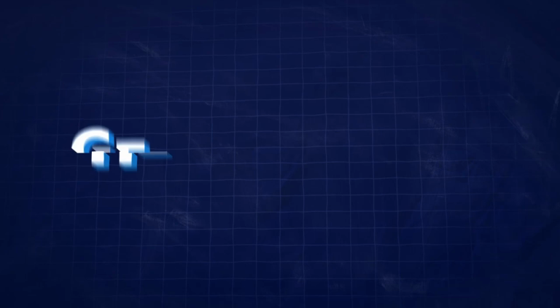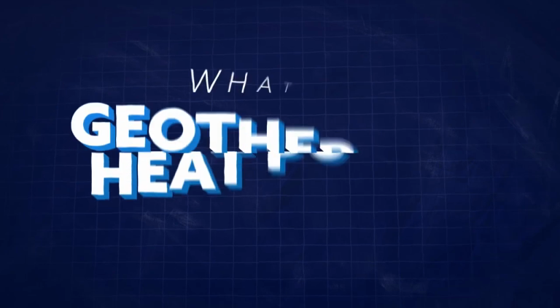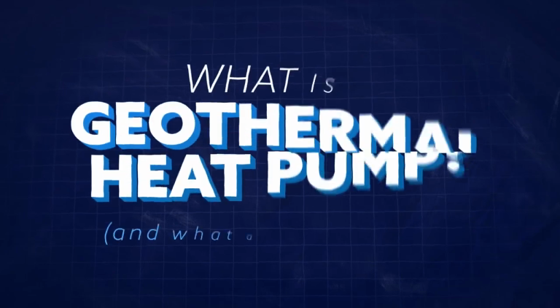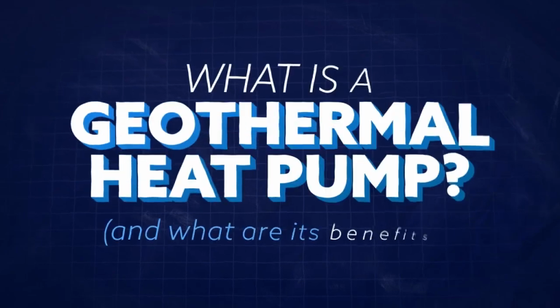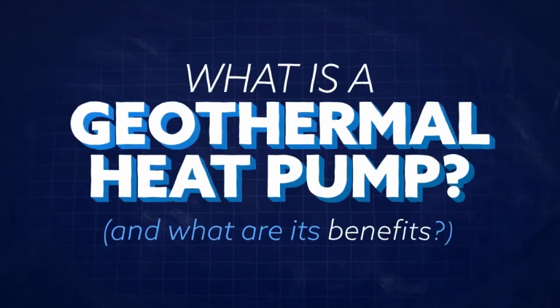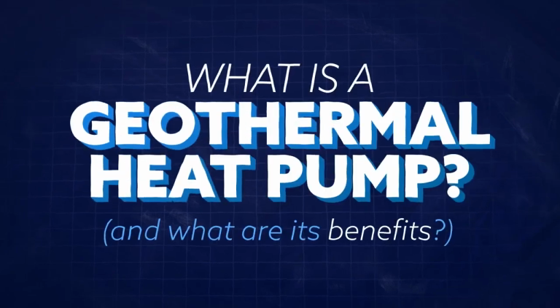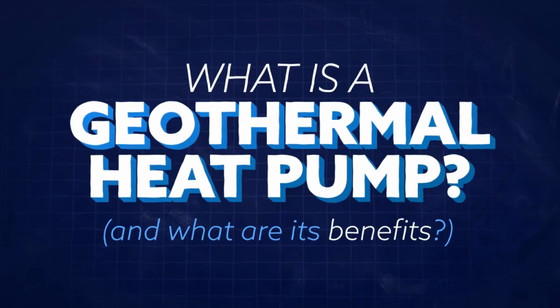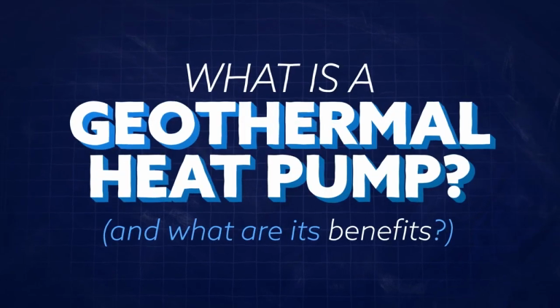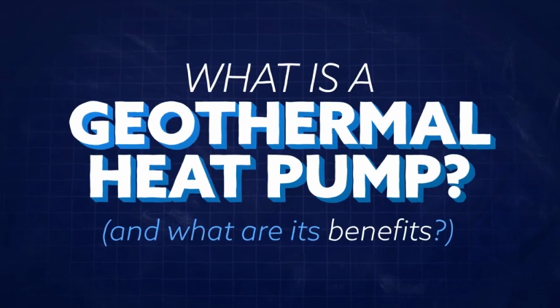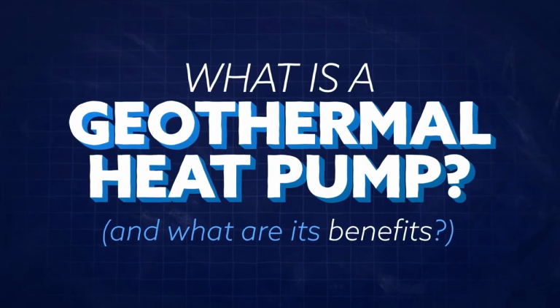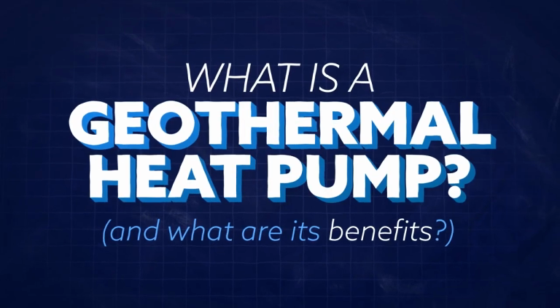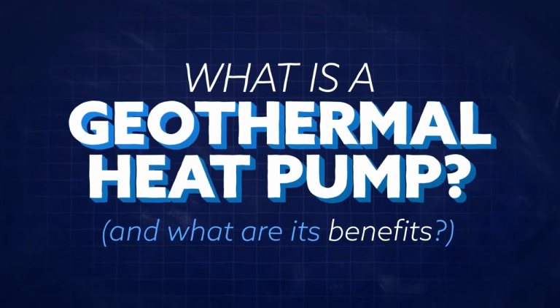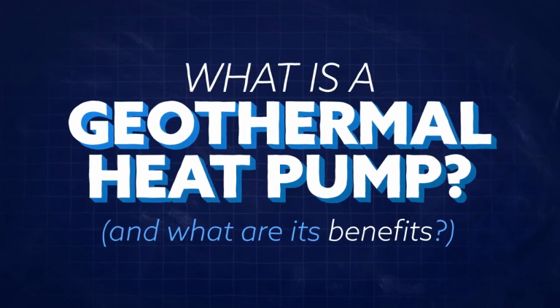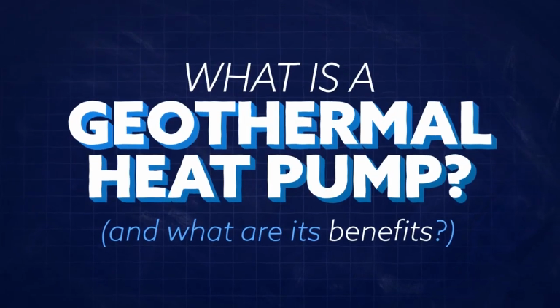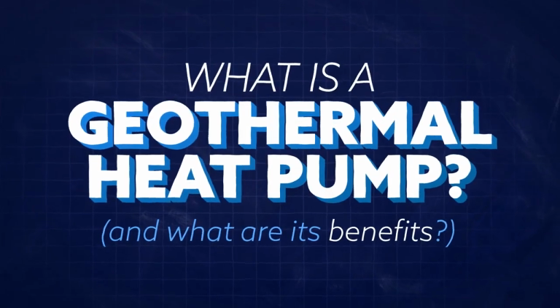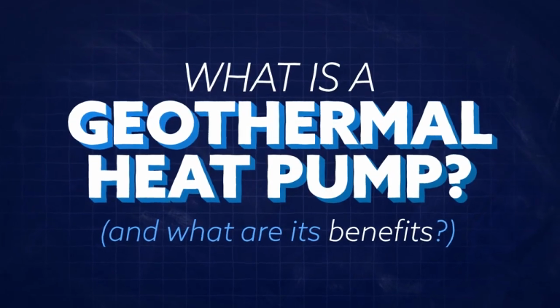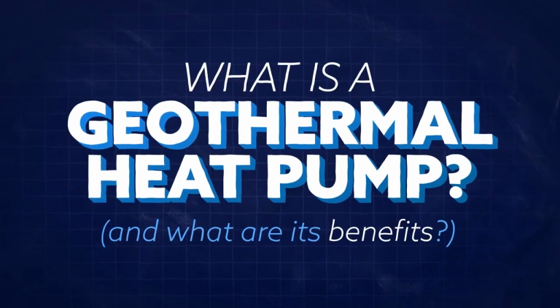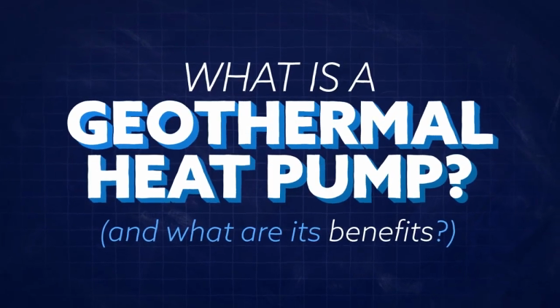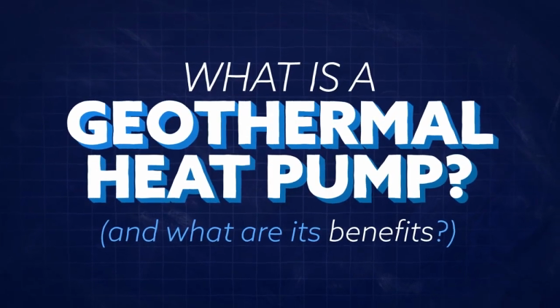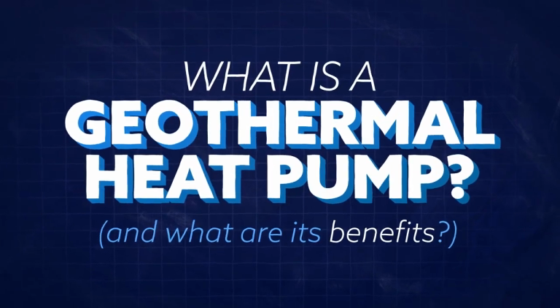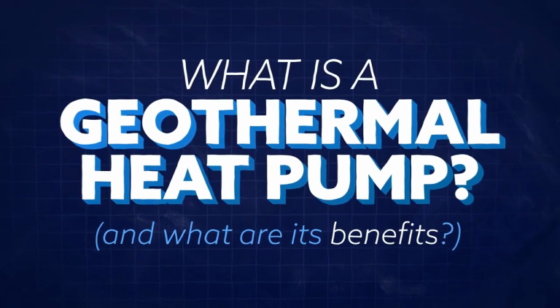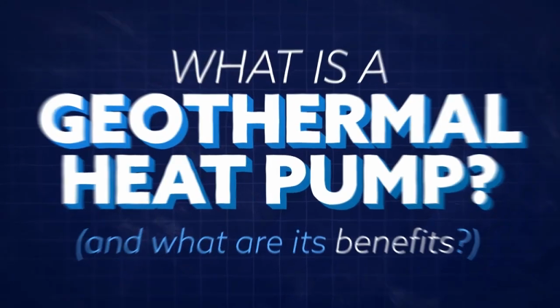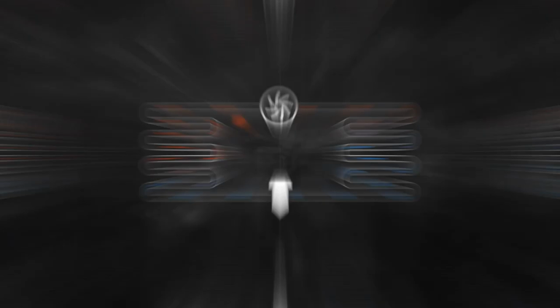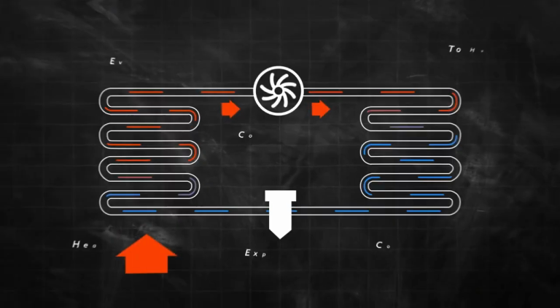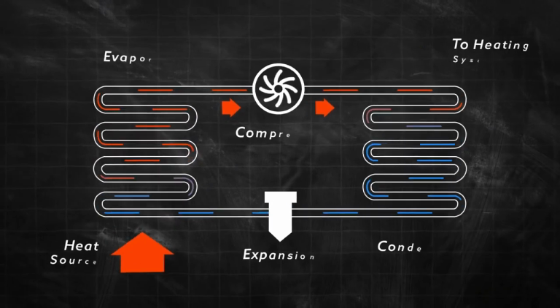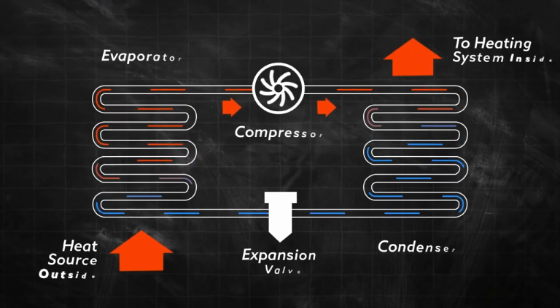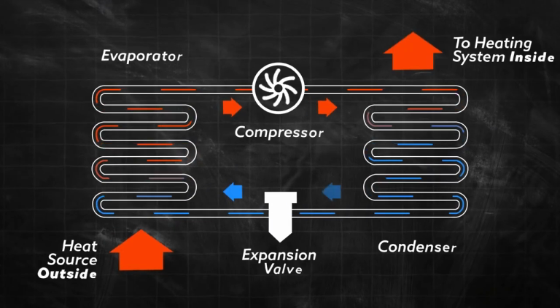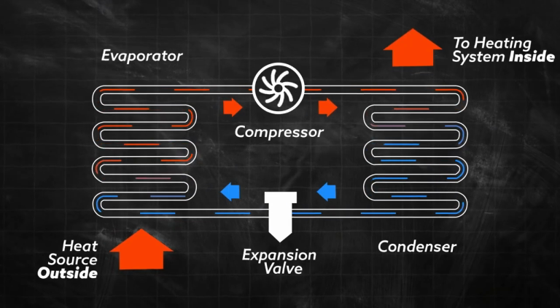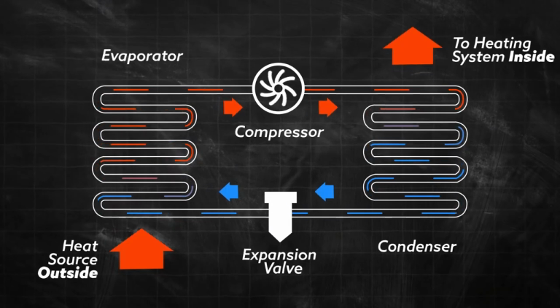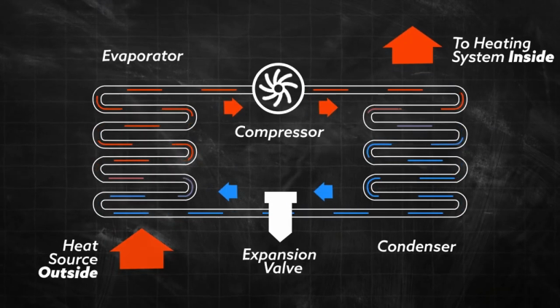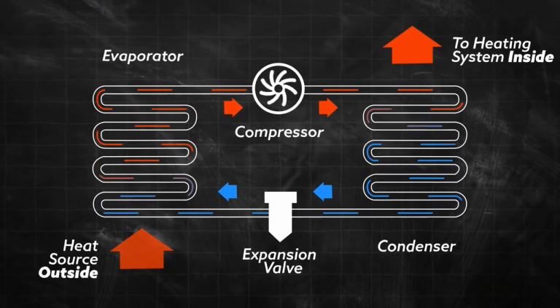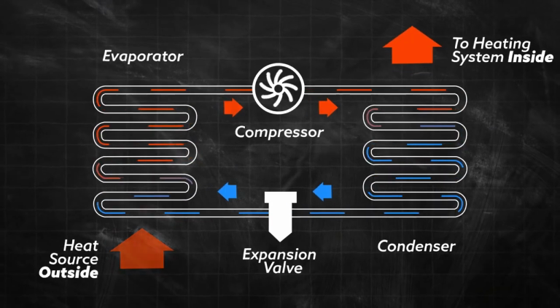What is a geothermal heat pump? A geothermal heat pump functions like any conventional heat pump.